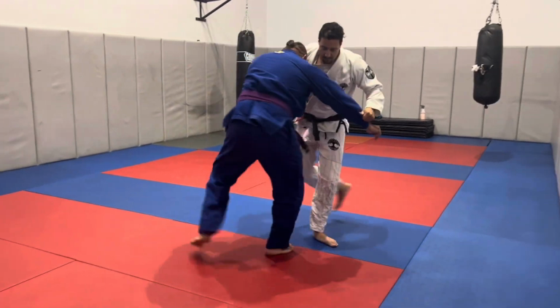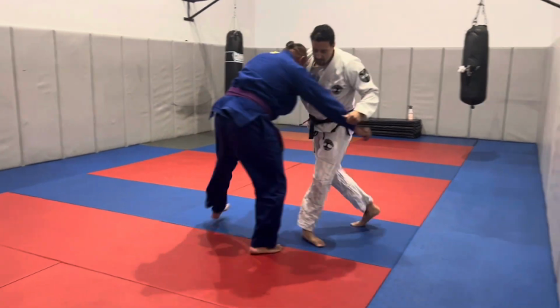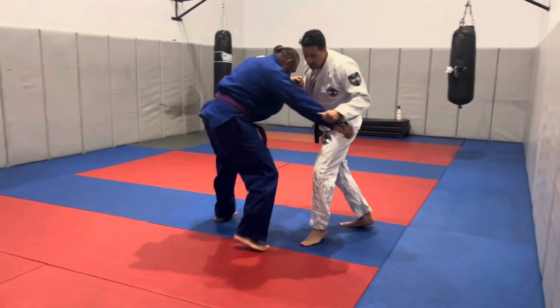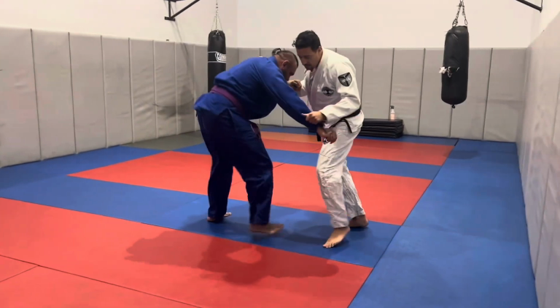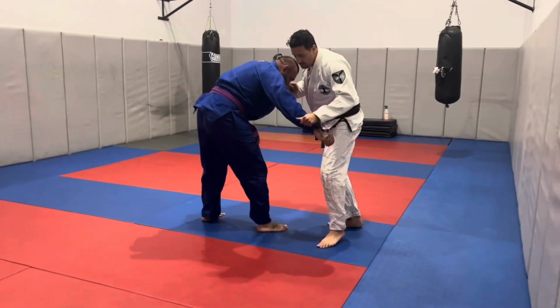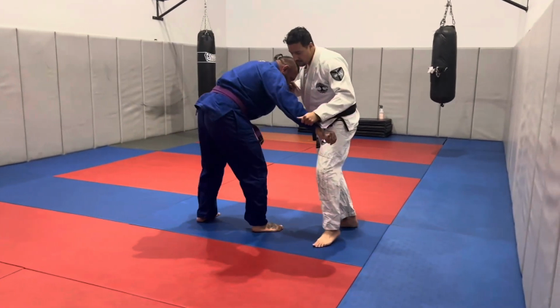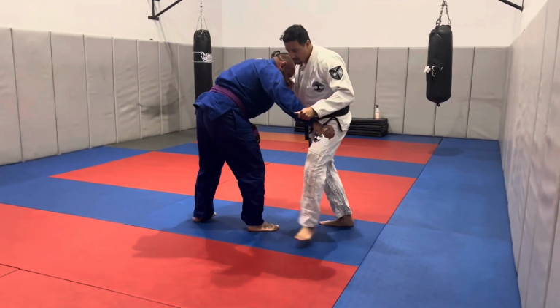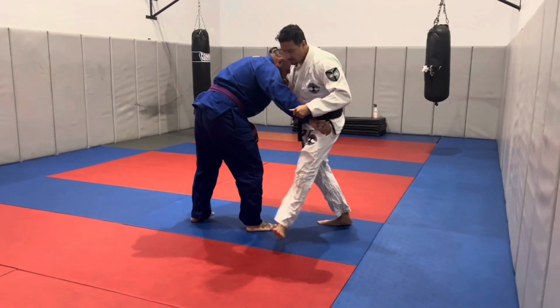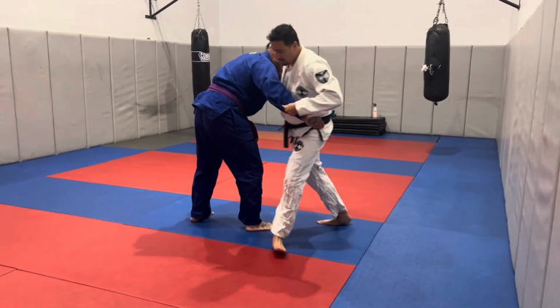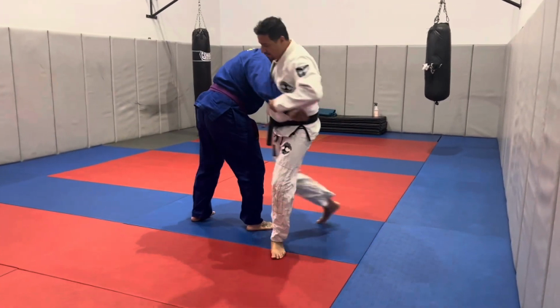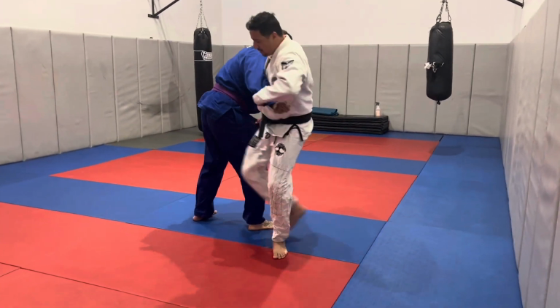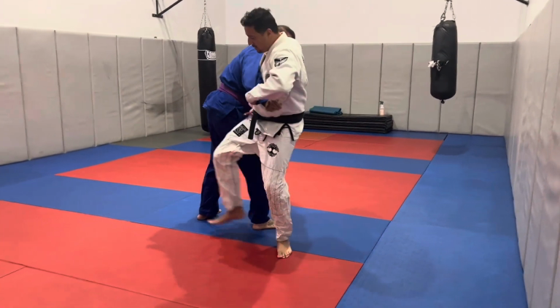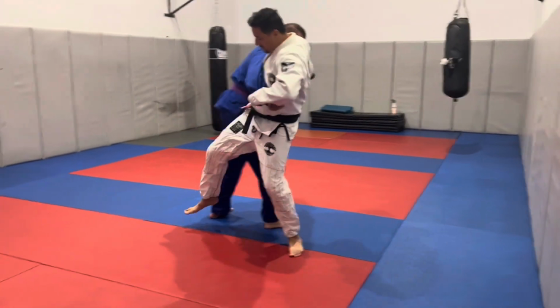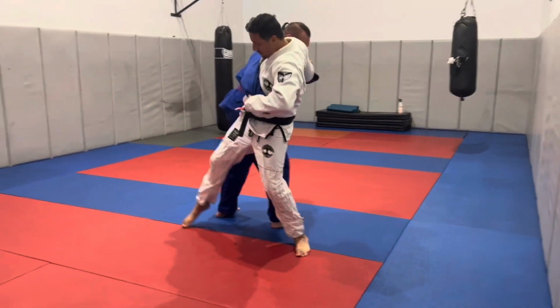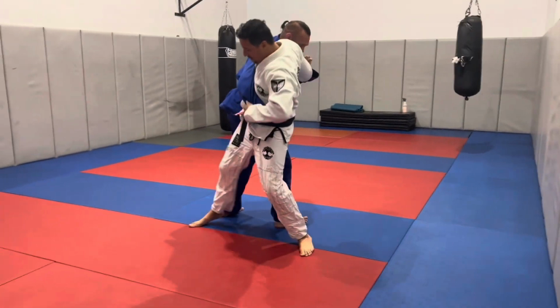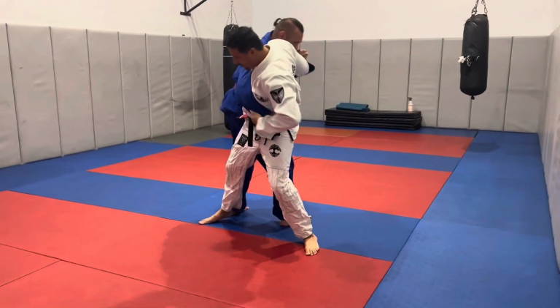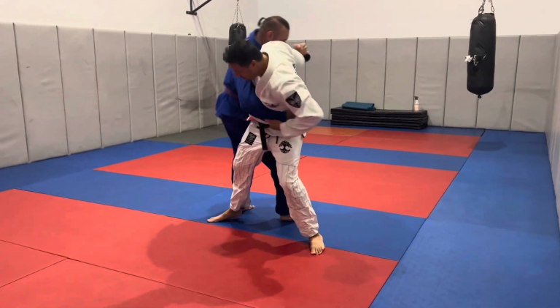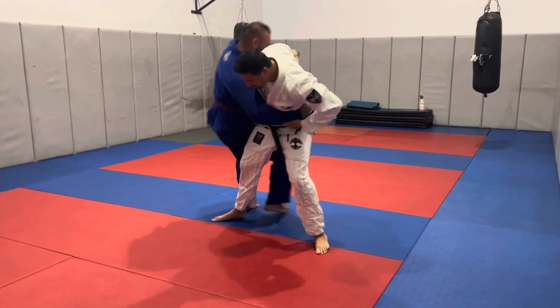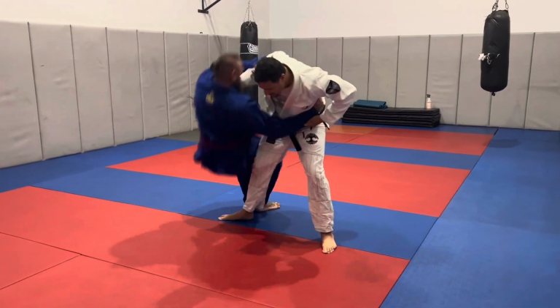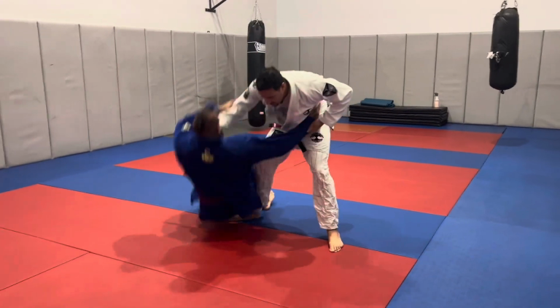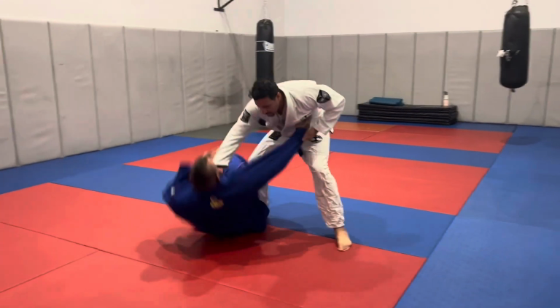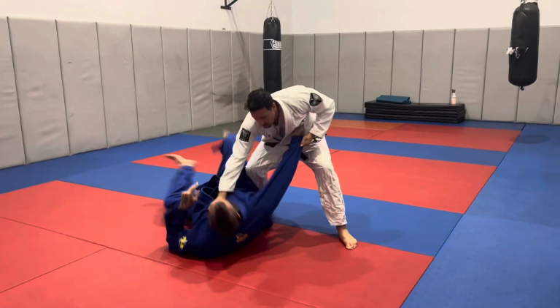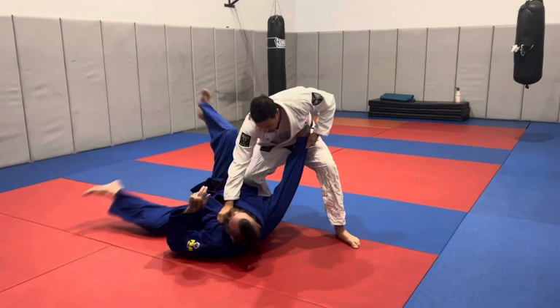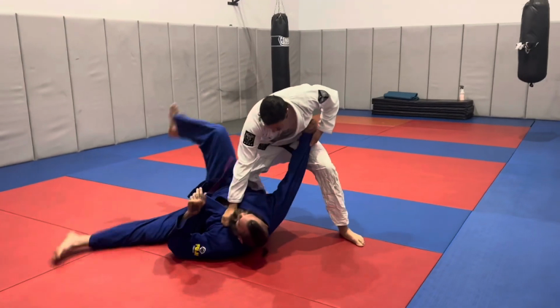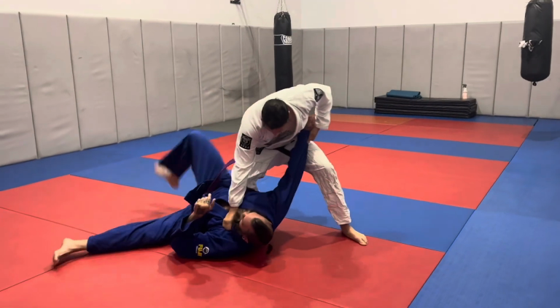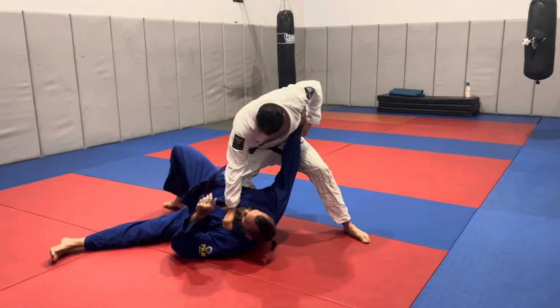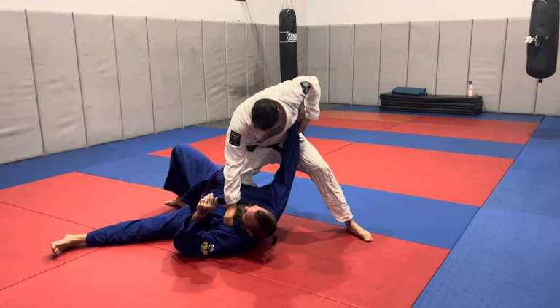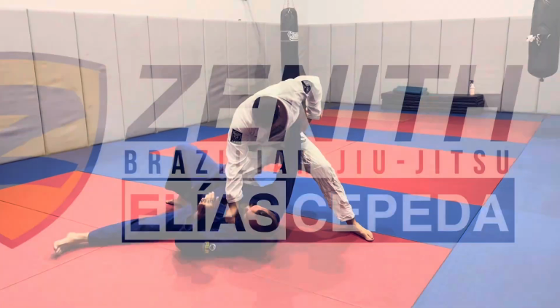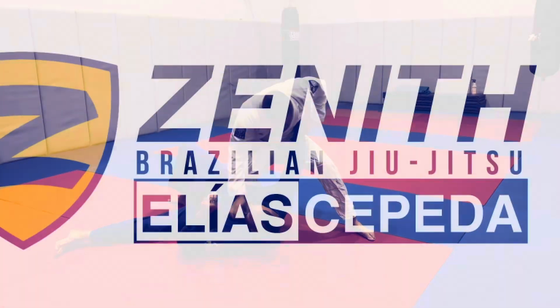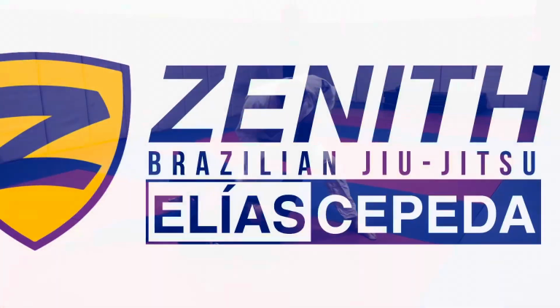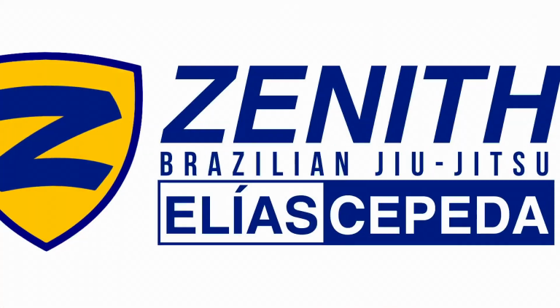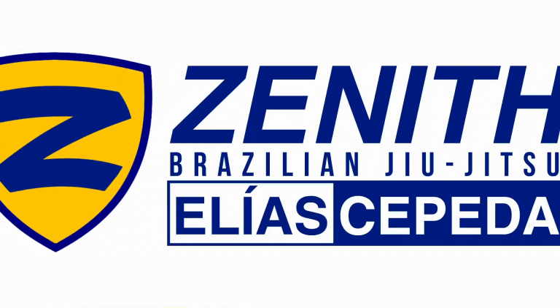This time instead of clotheslining with the right arm, we're kind of punching with the fist, maintaining control of the arm.